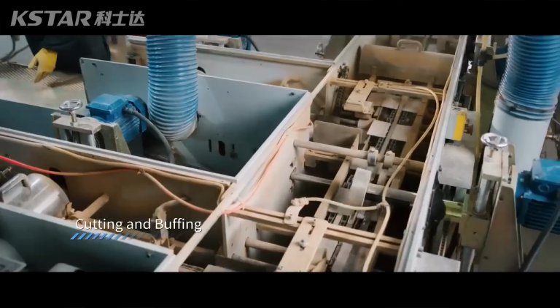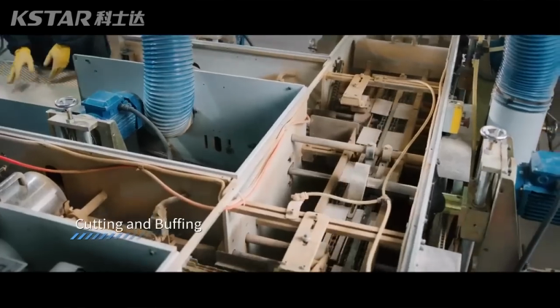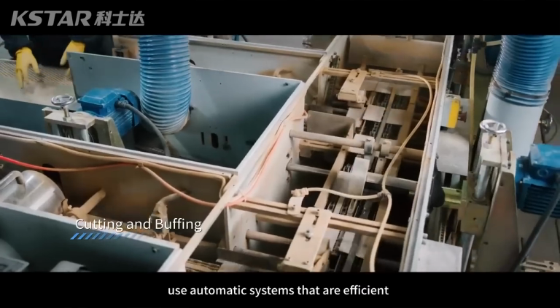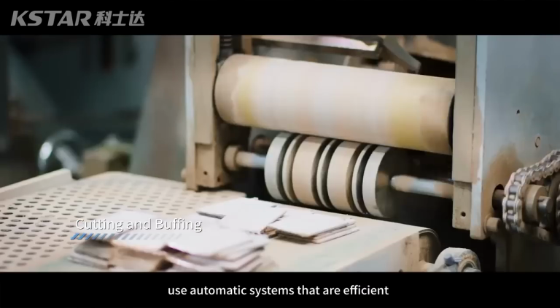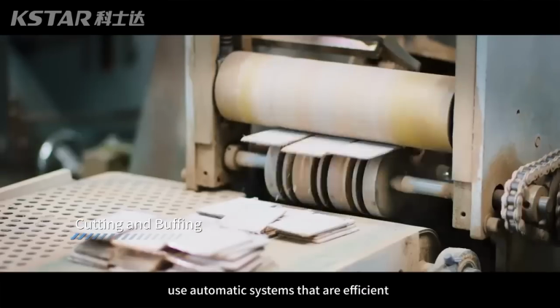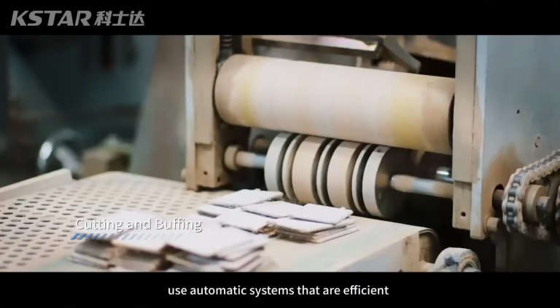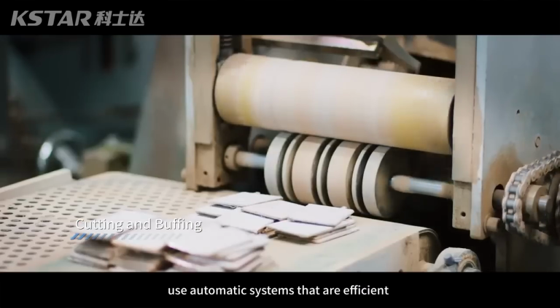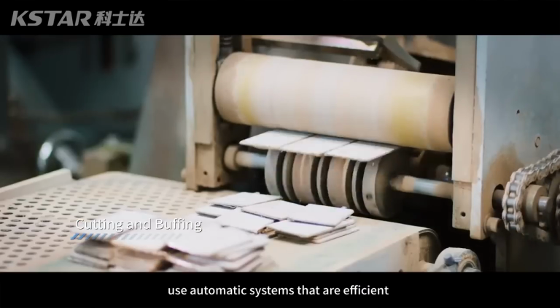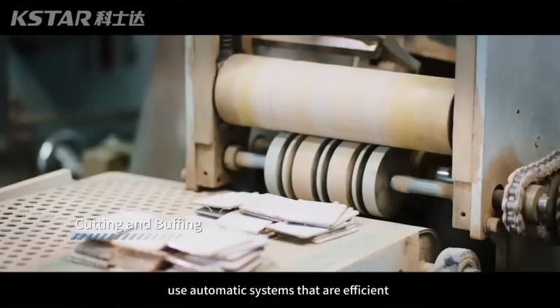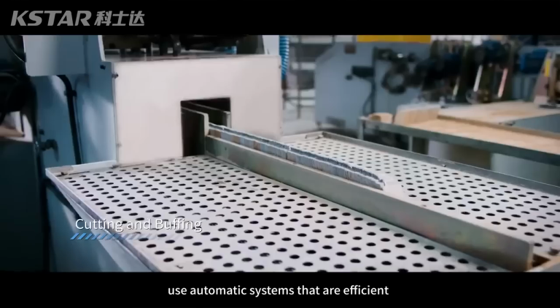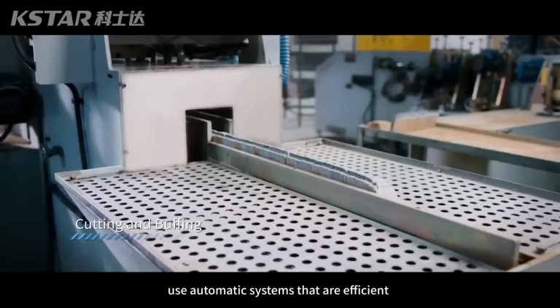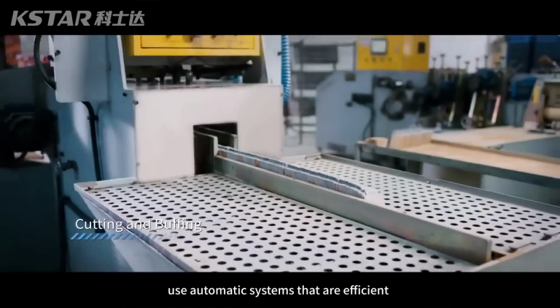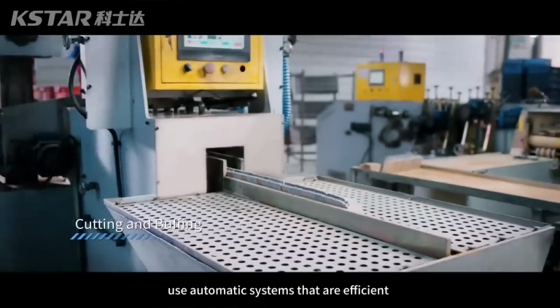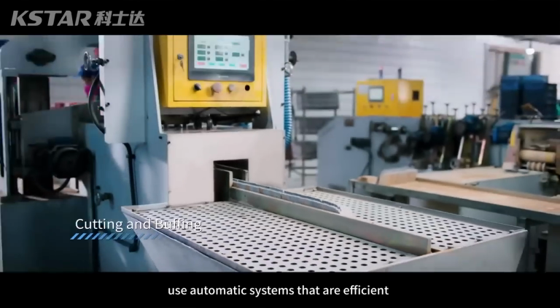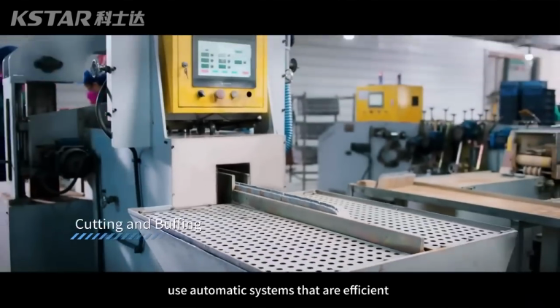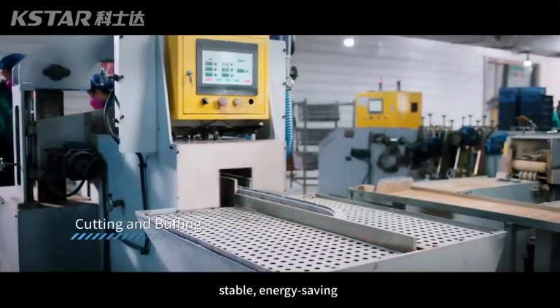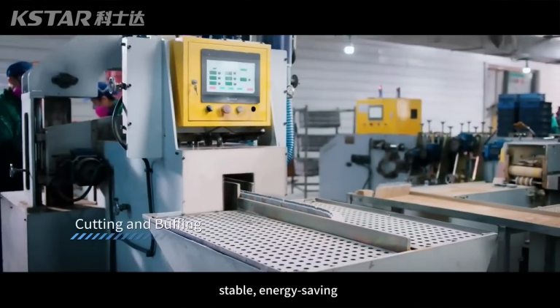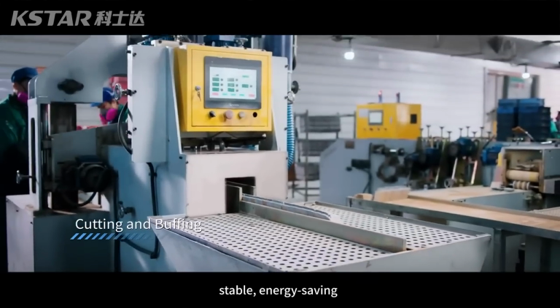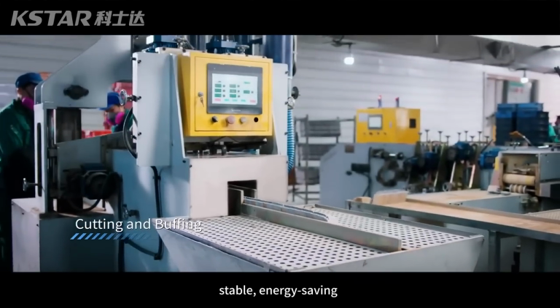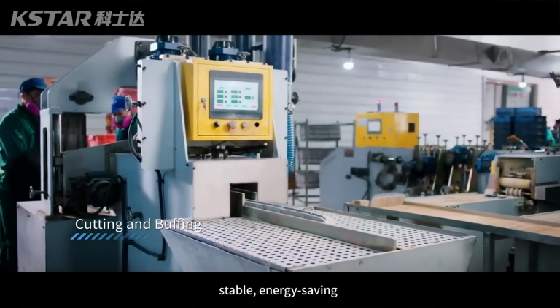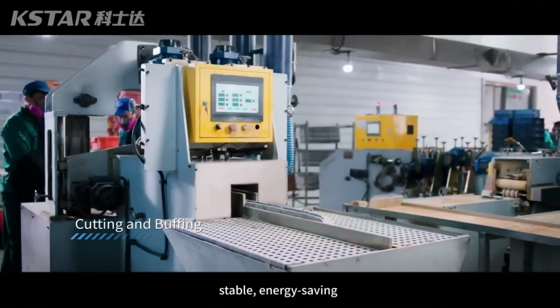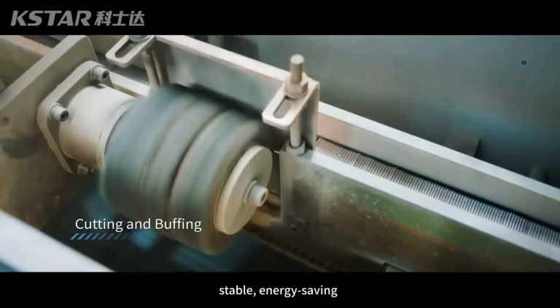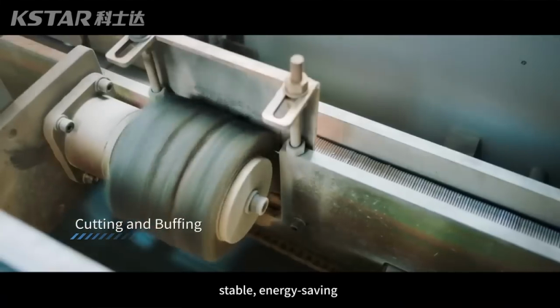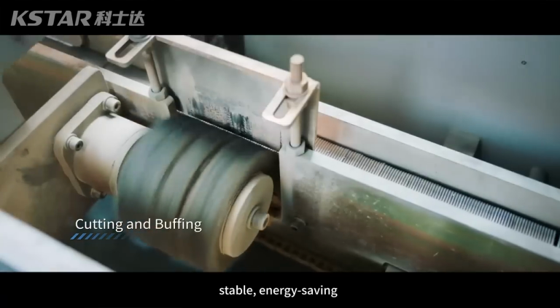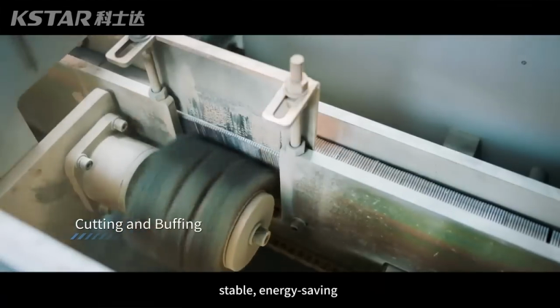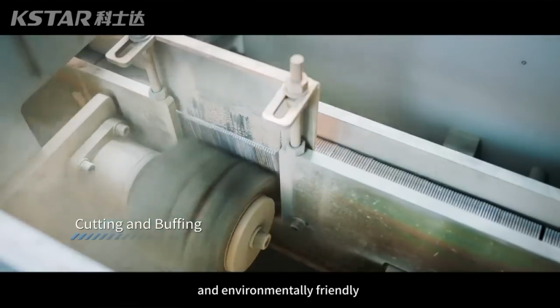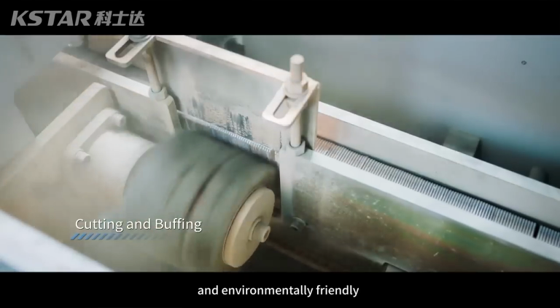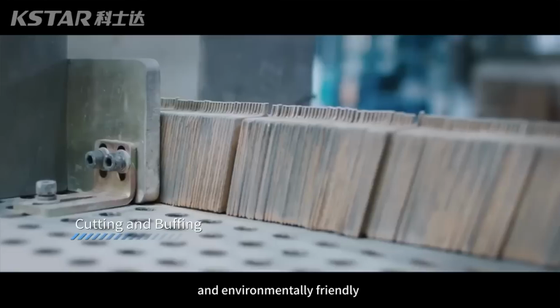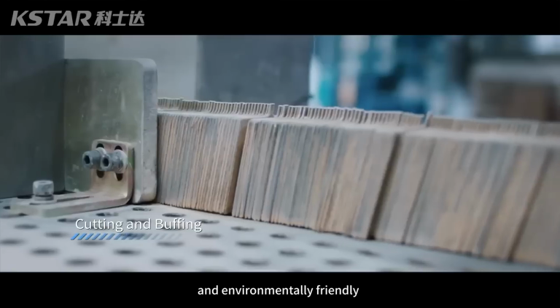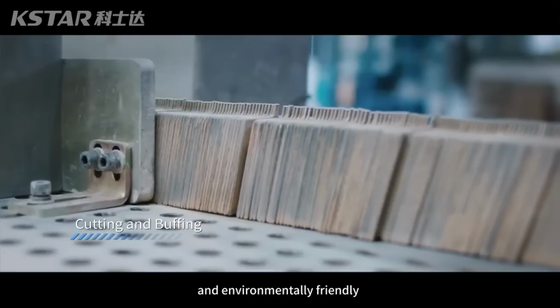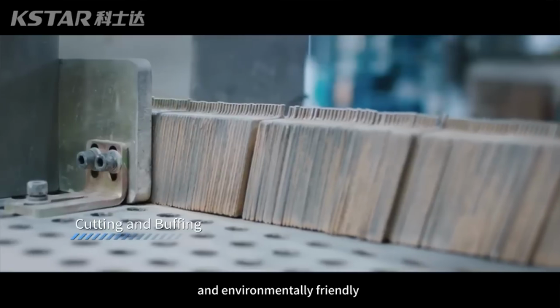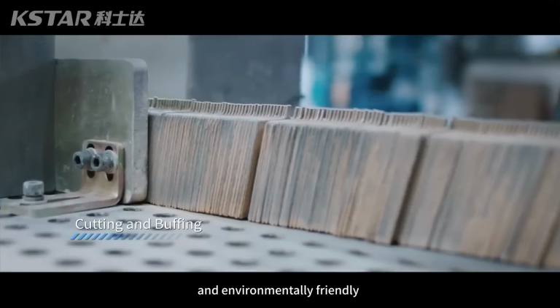These processes use automatic systems that are efficient, stable, energy-saving, and environmentally friendly.